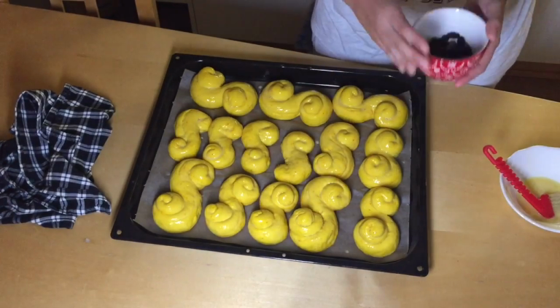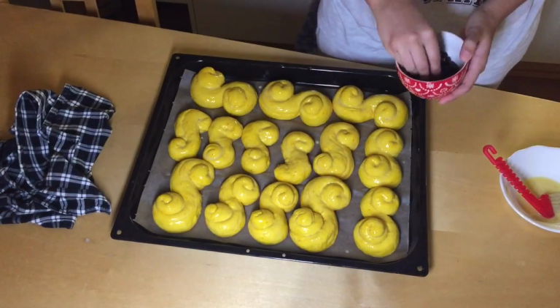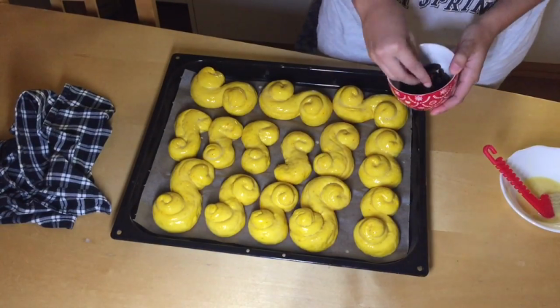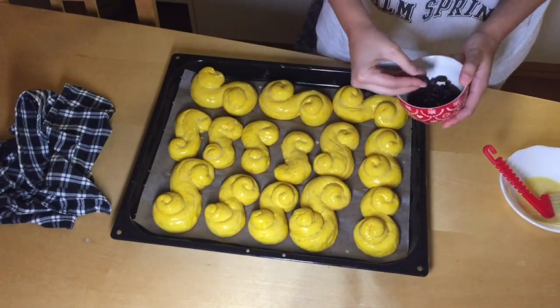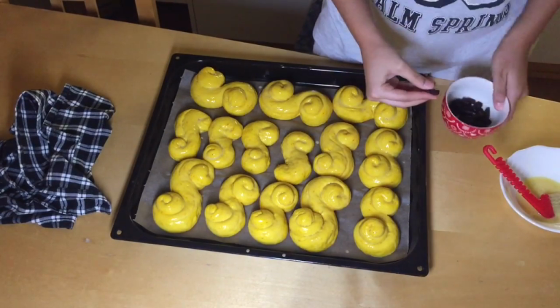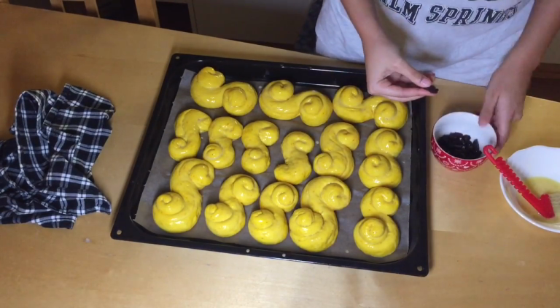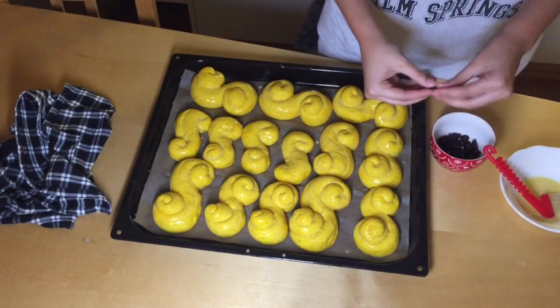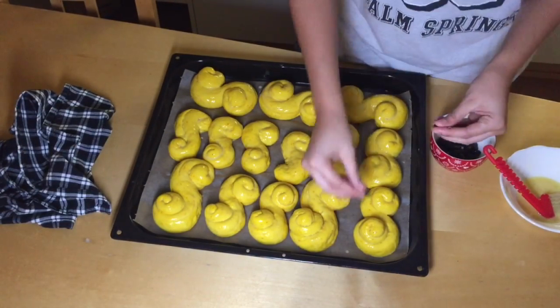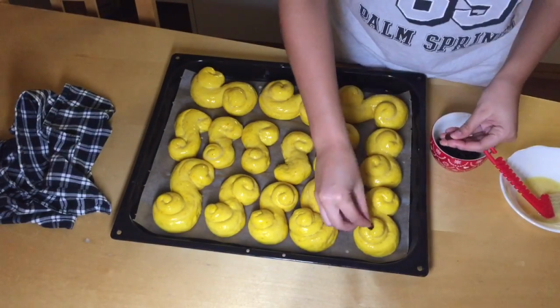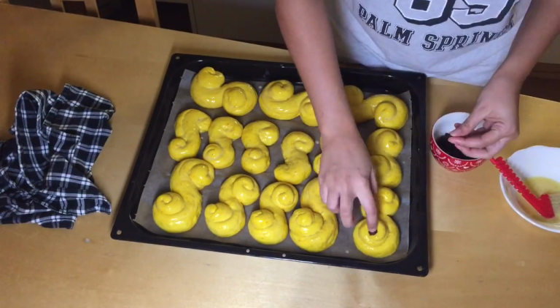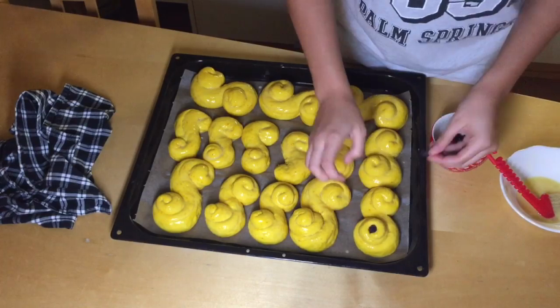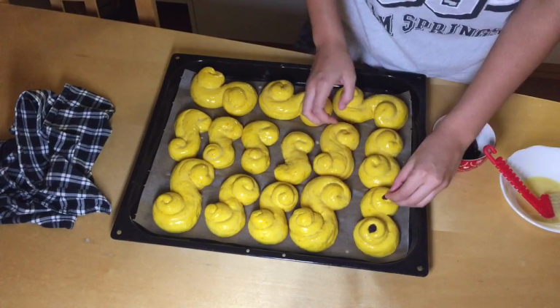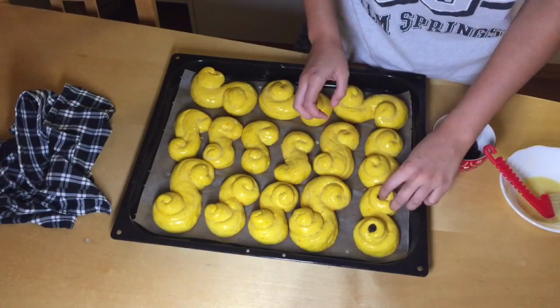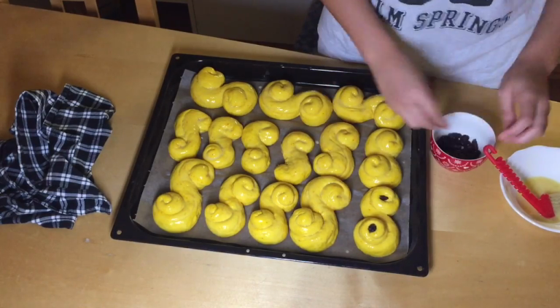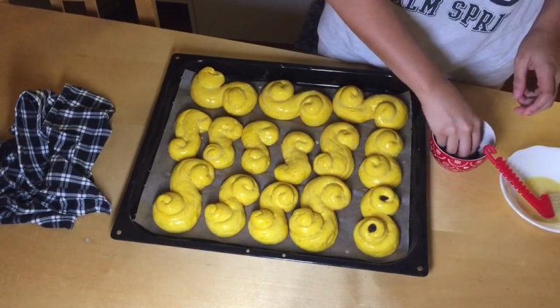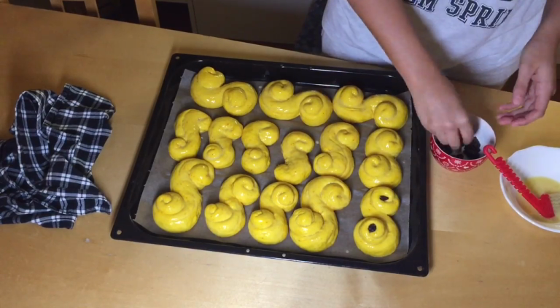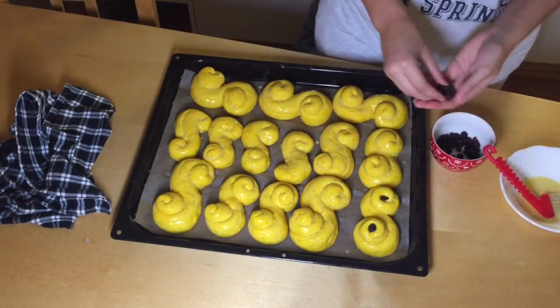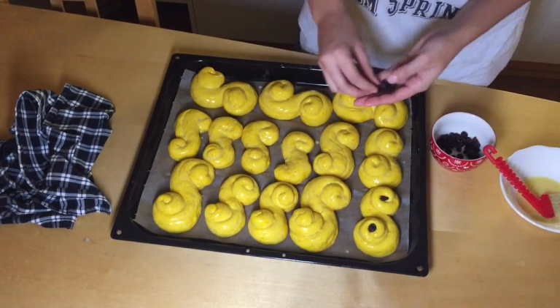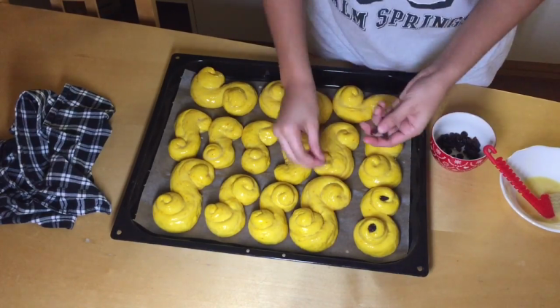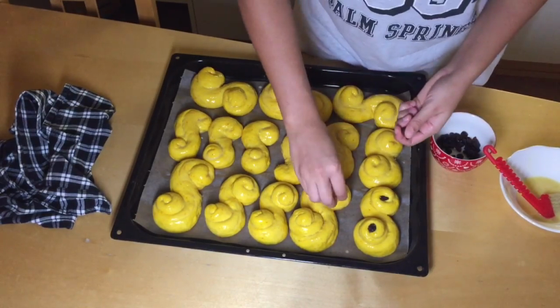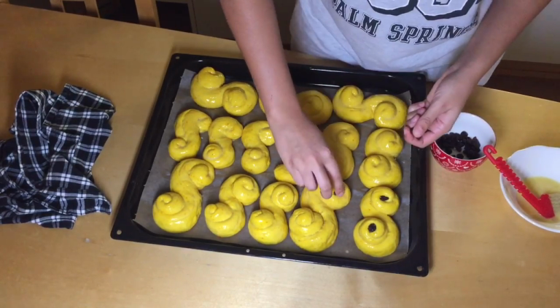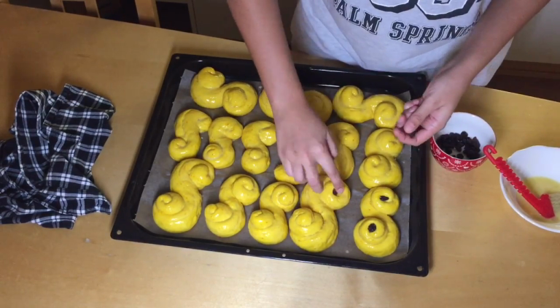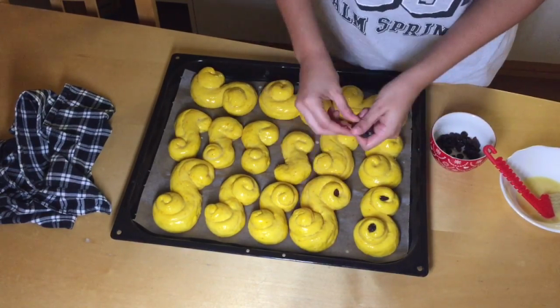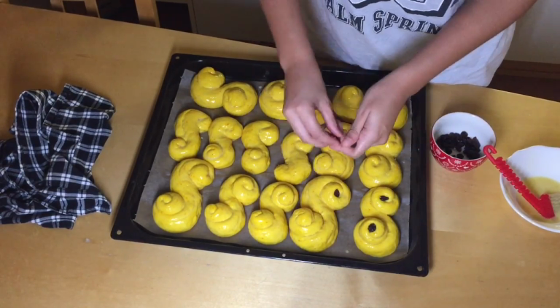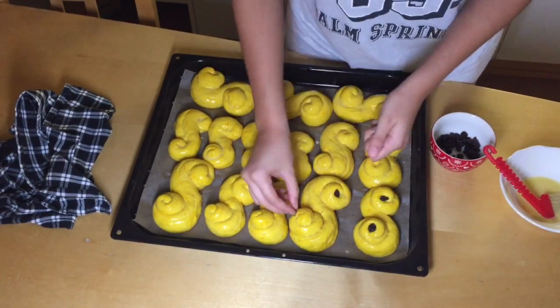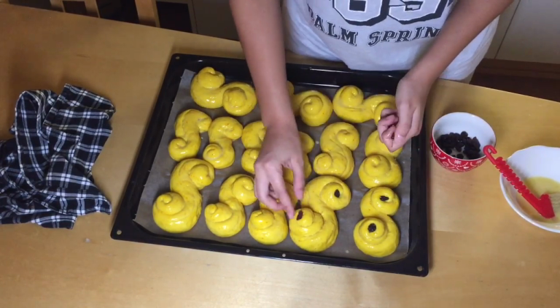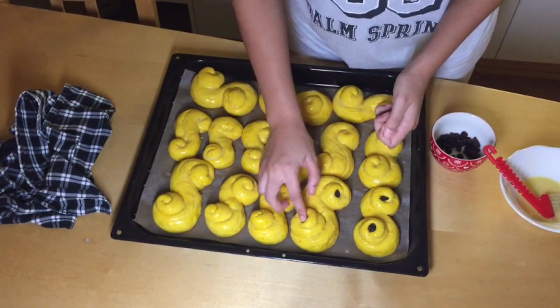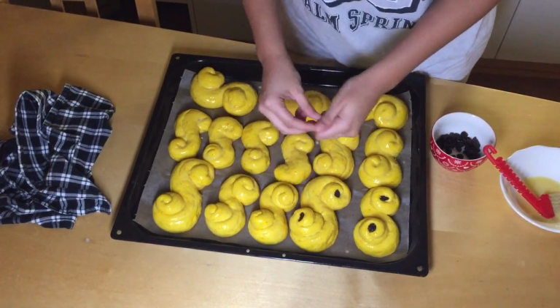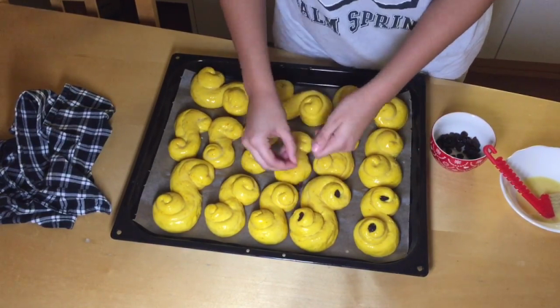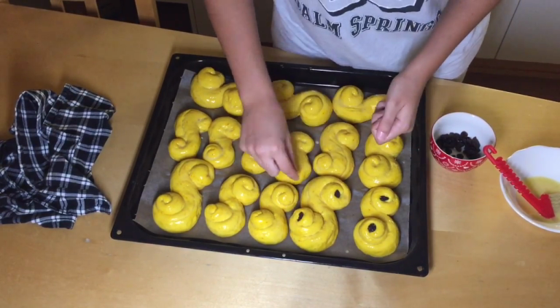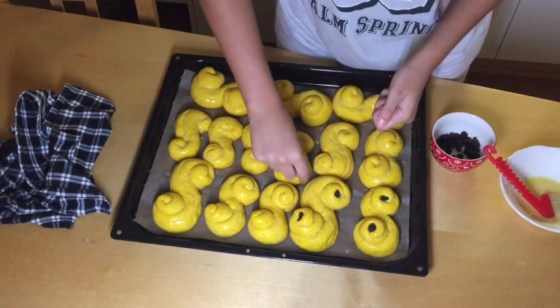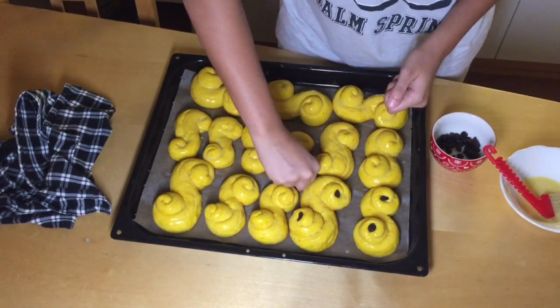Once that is done, take some raisins — just two for each Lussebullar — and place them in the swirl part of each bun.